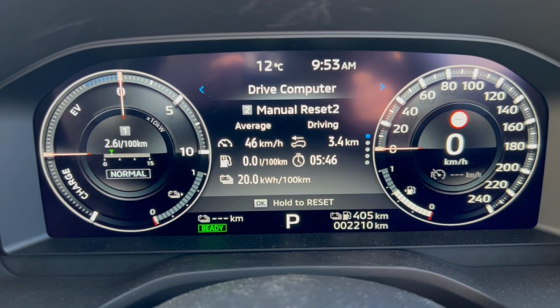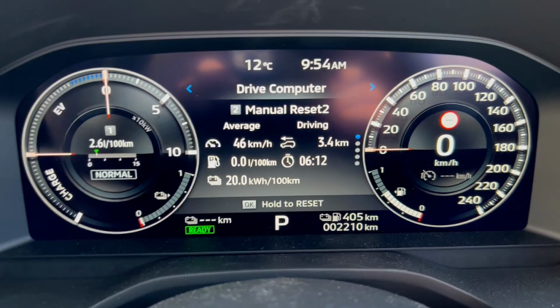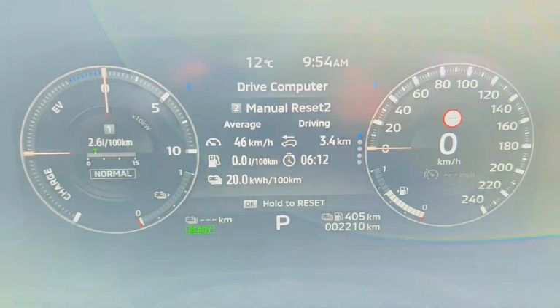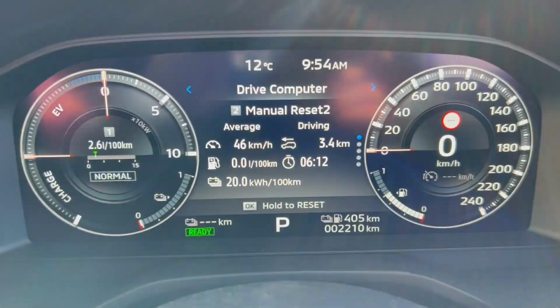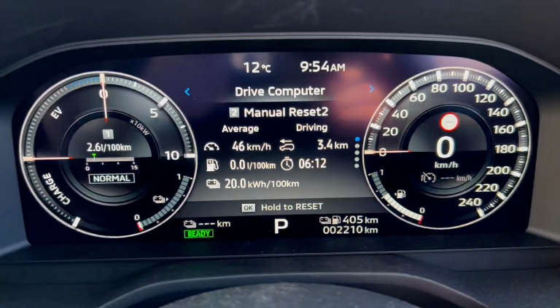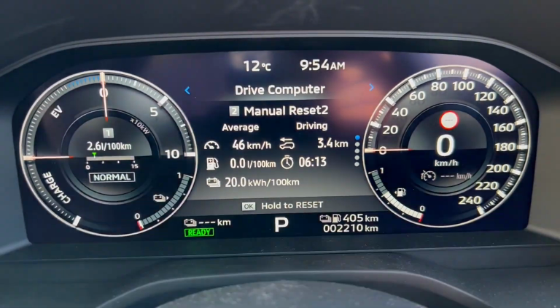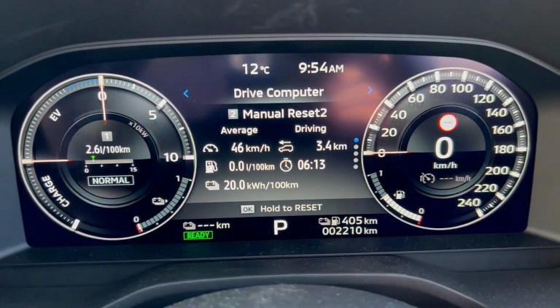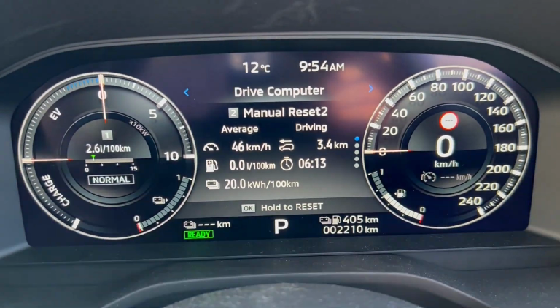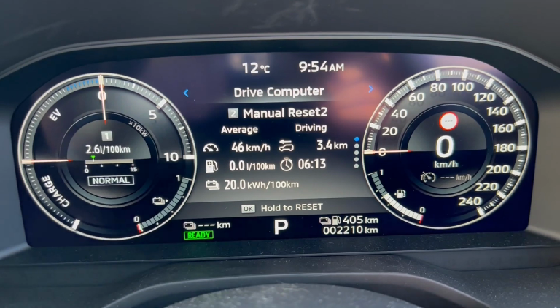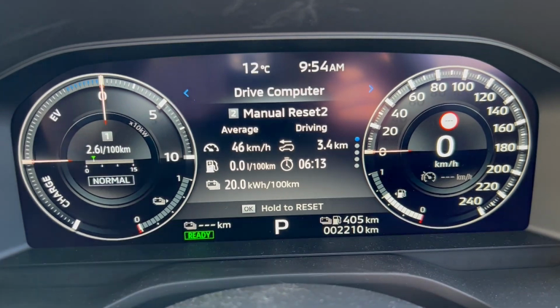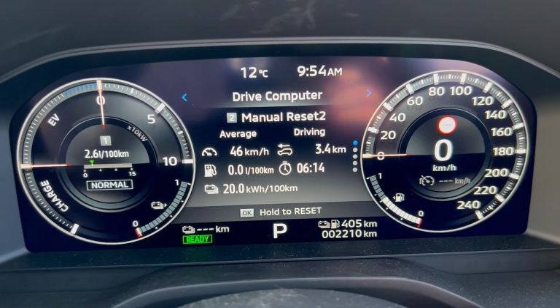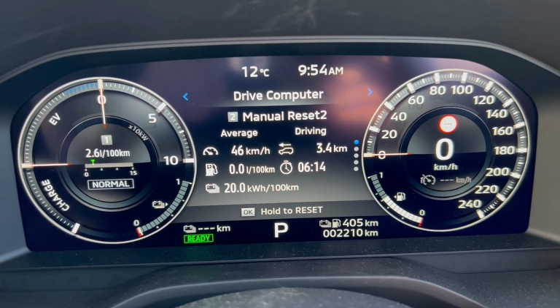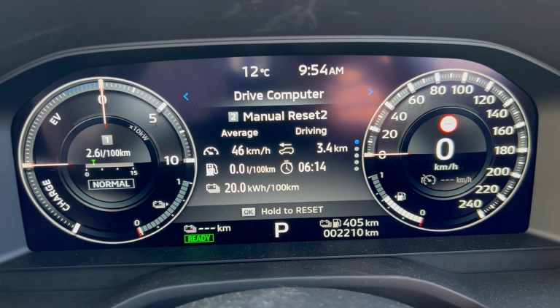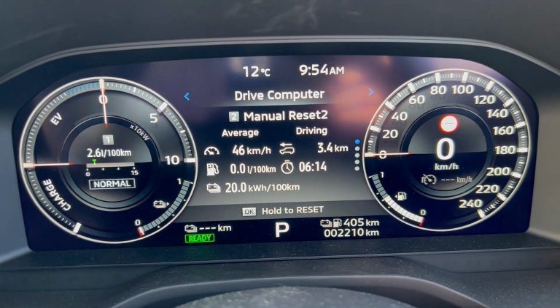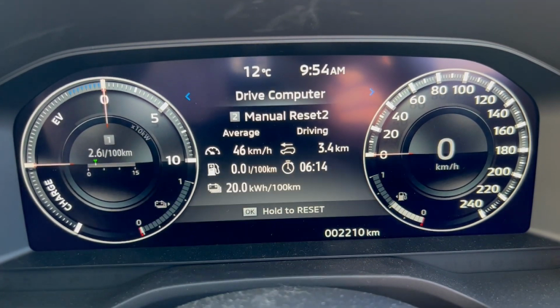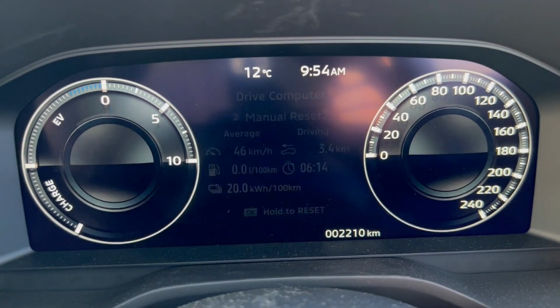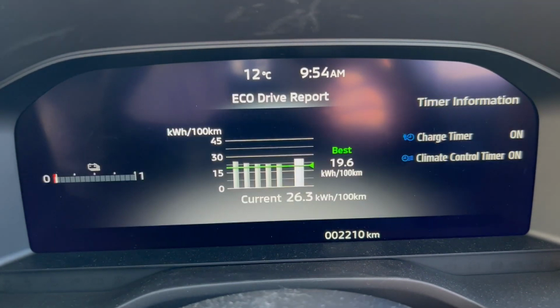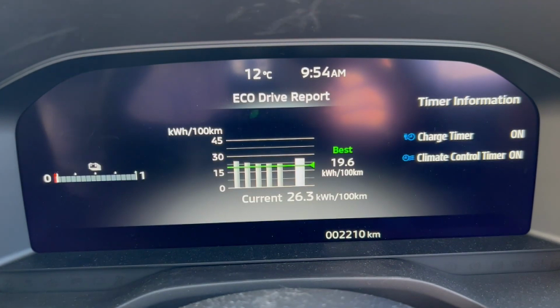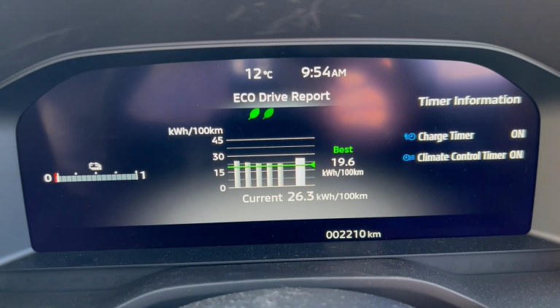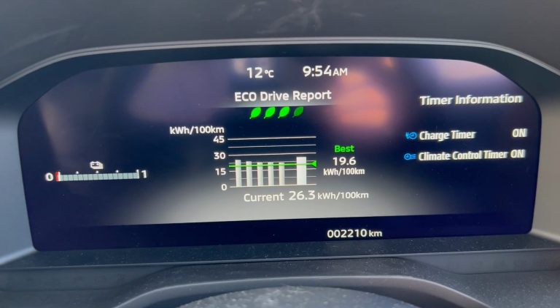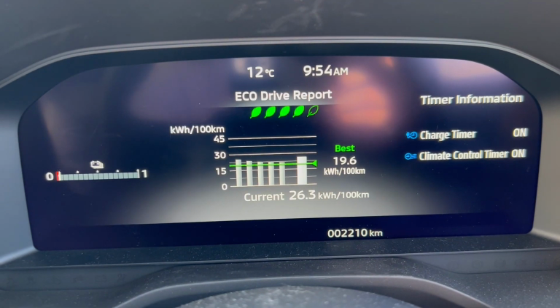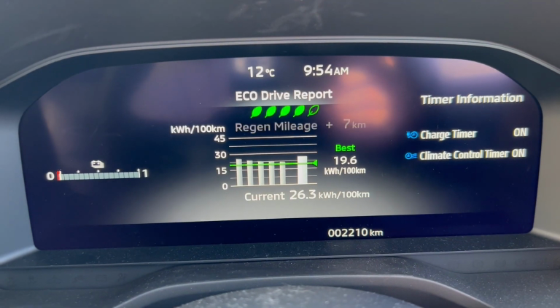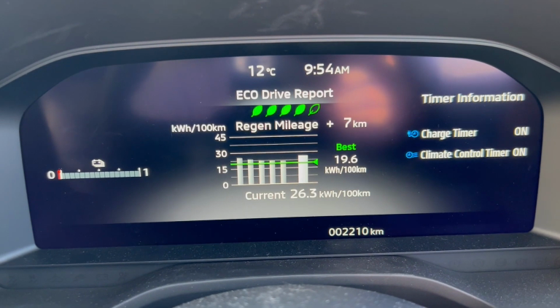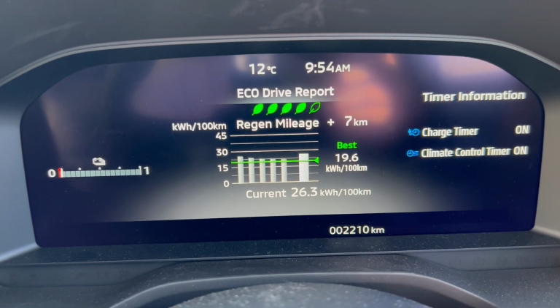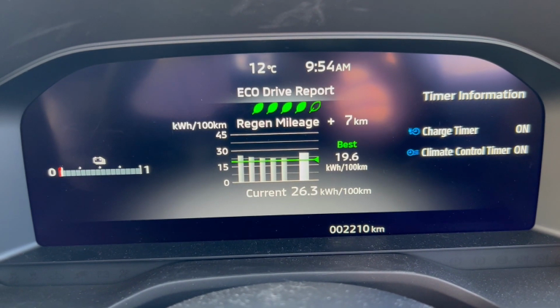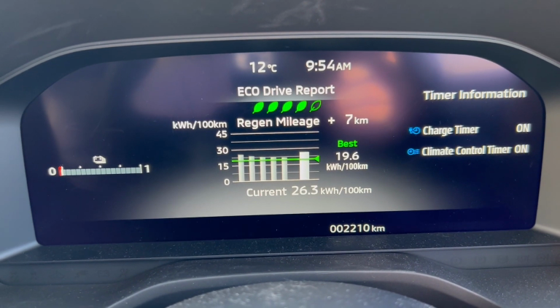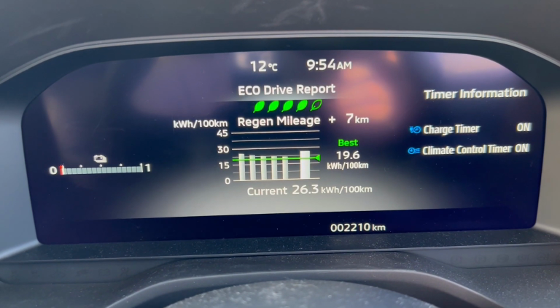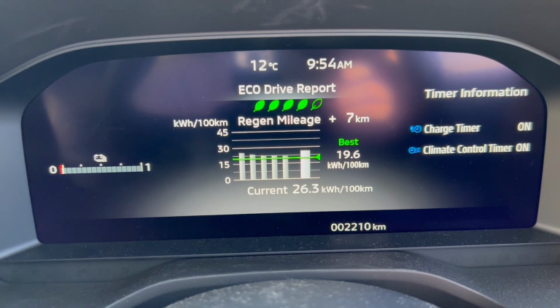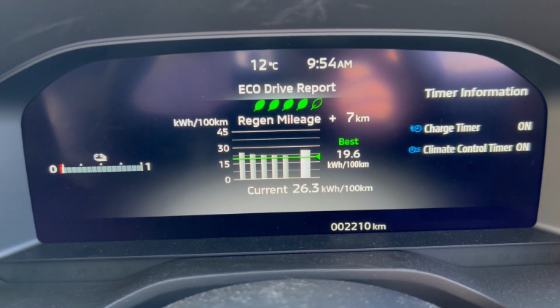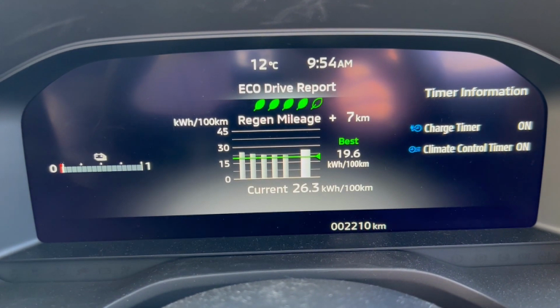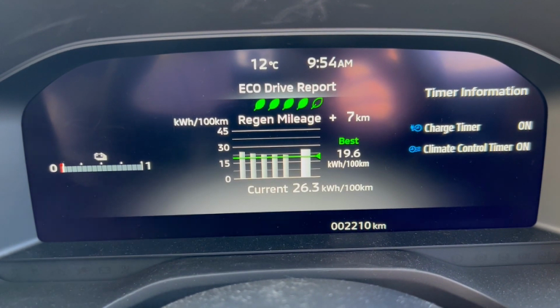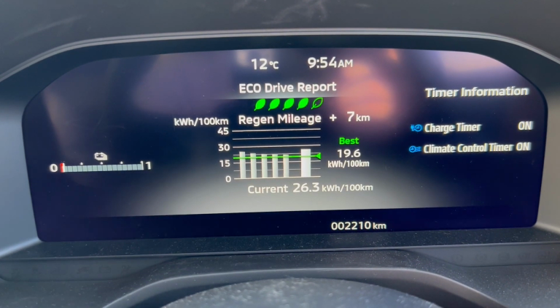One last thing — the best I've ever managed to achieve in this car is 19.6 kilowatt hours per hundred kilometers.